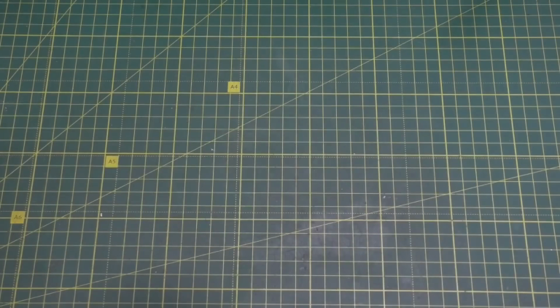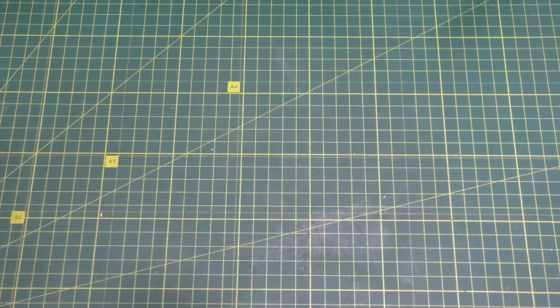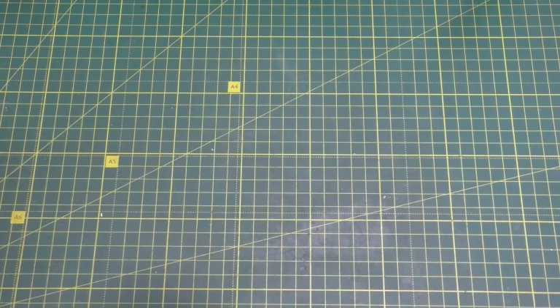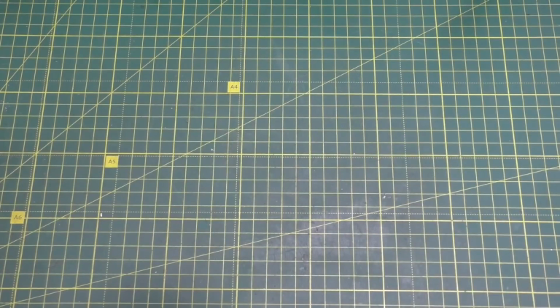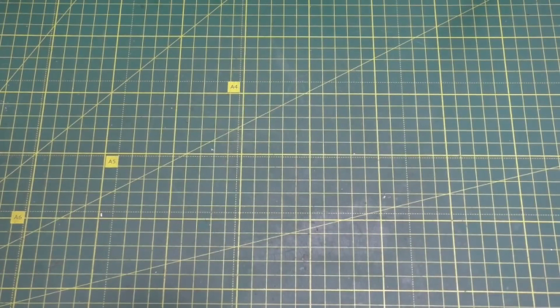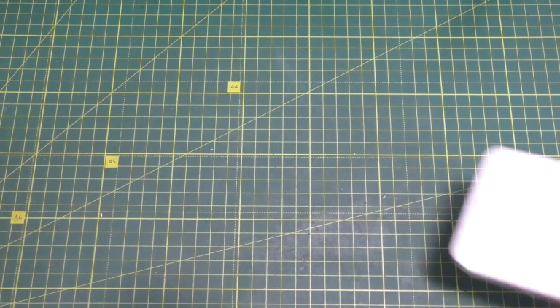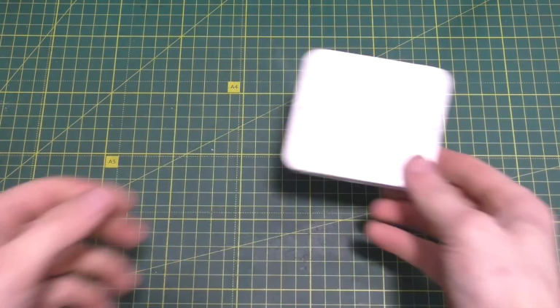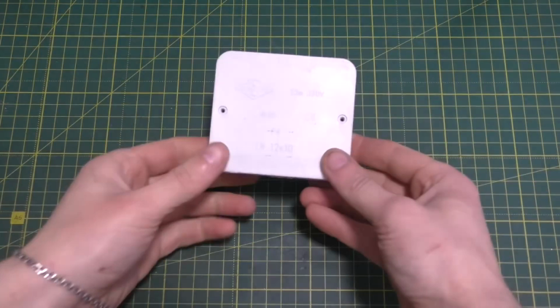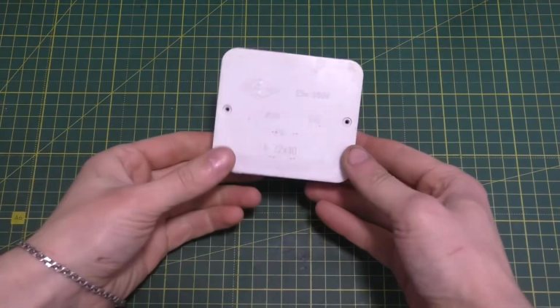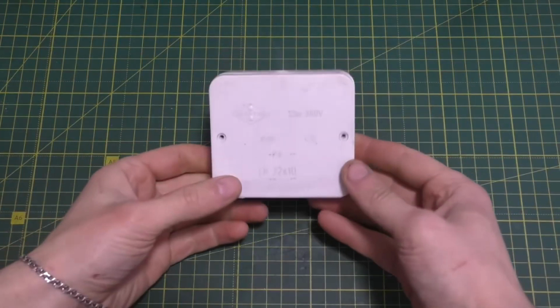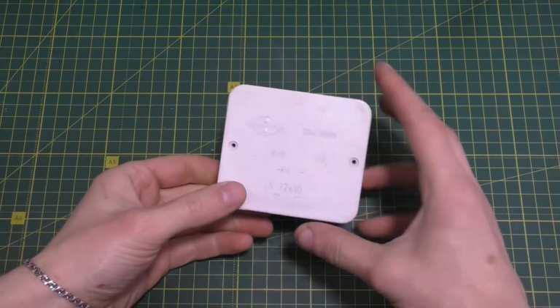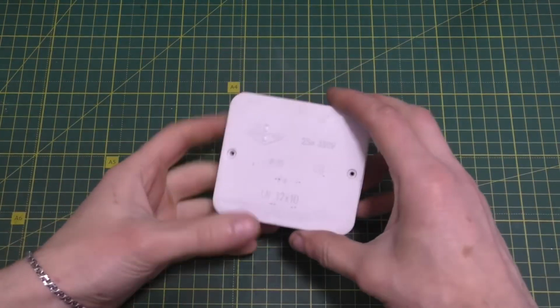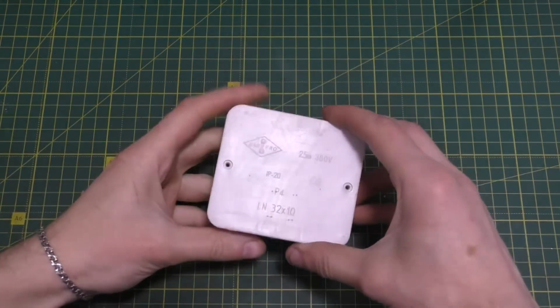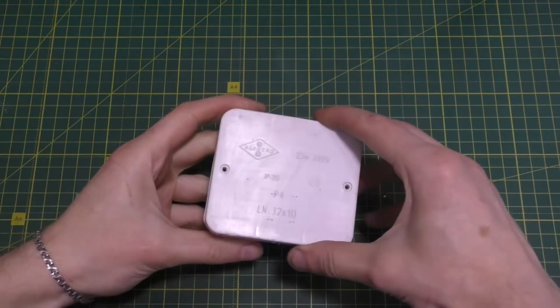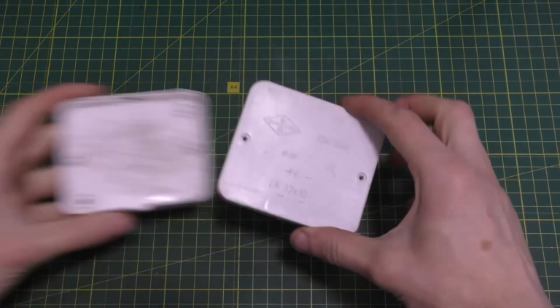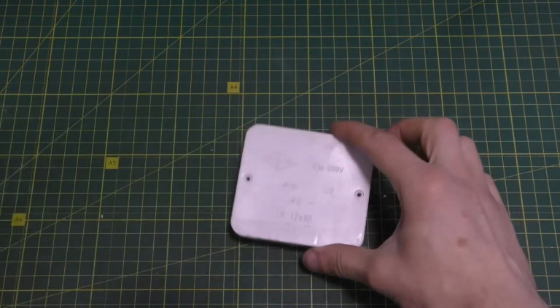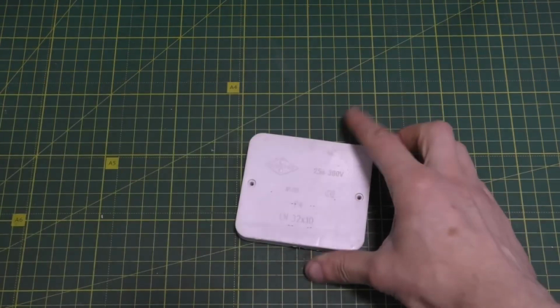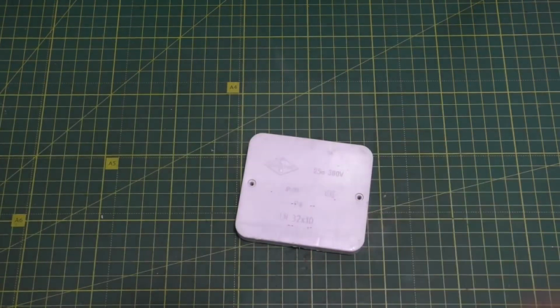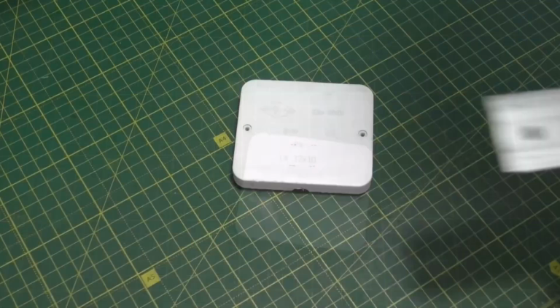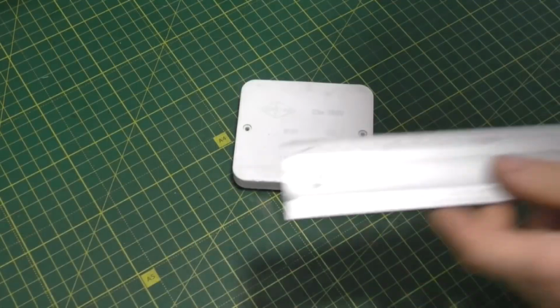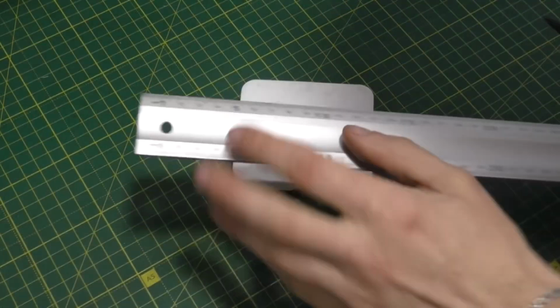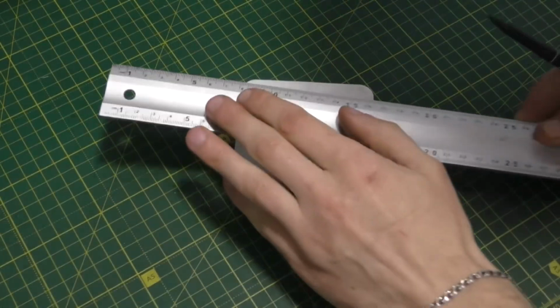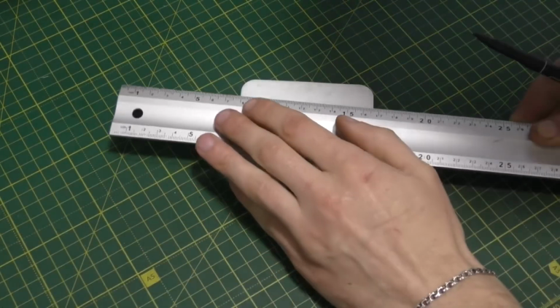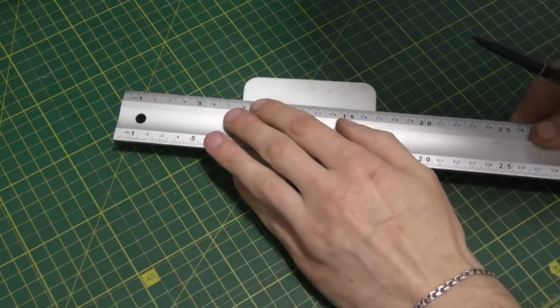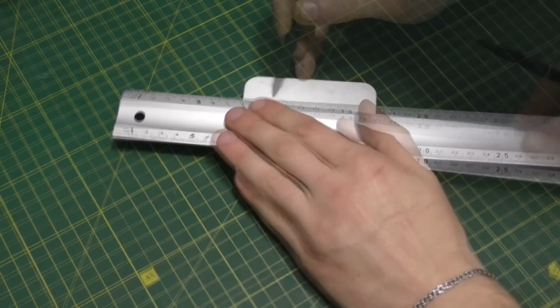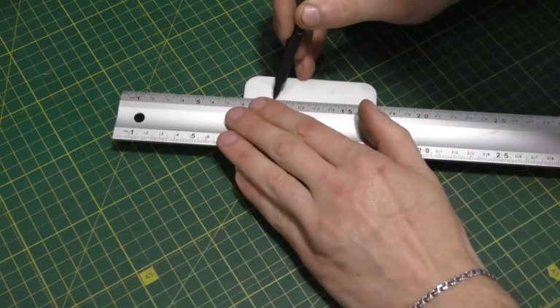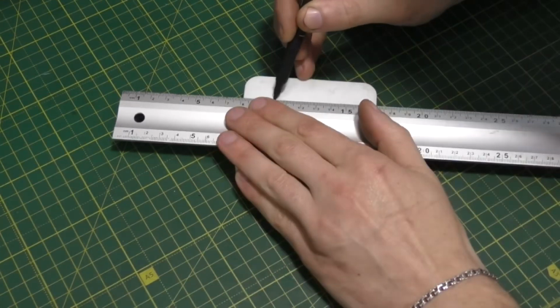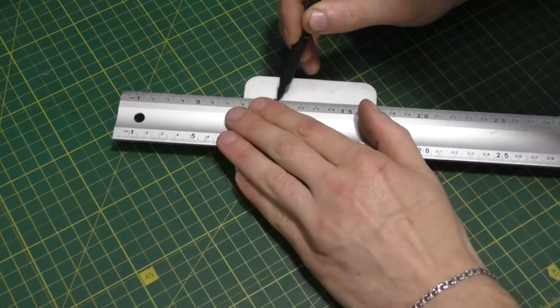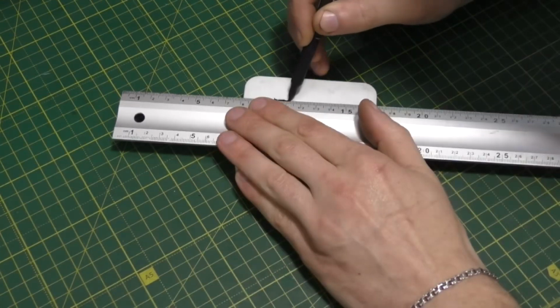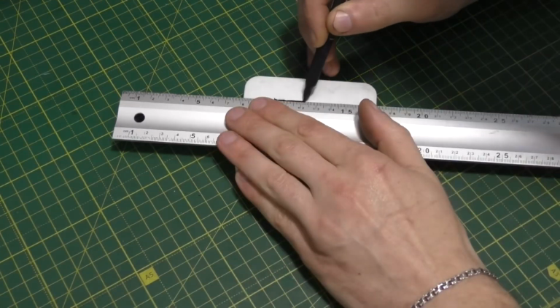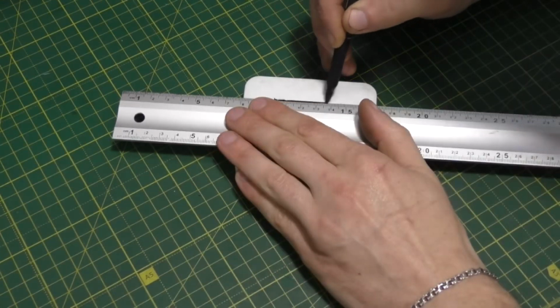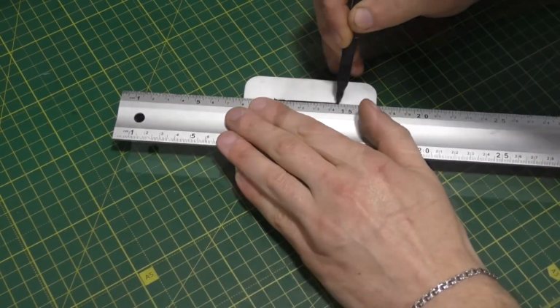Hello everyone! For the first do-it-yourself project we'll need a small box. You need to mark the lid and then cut out the hole.